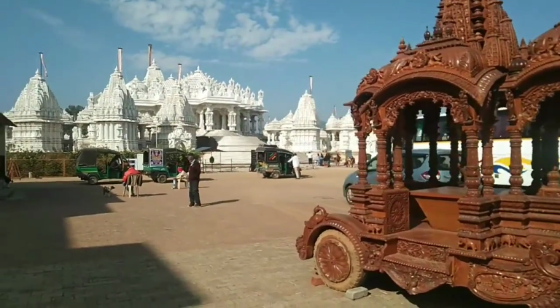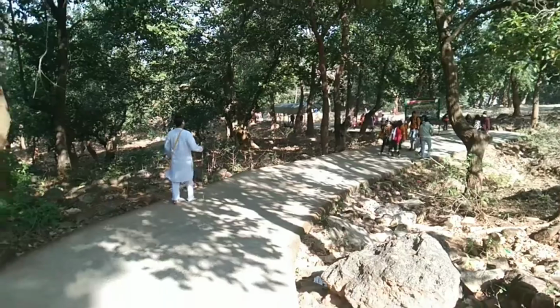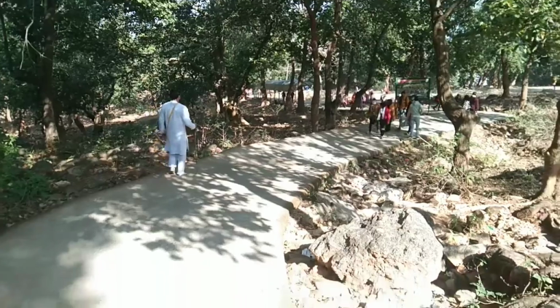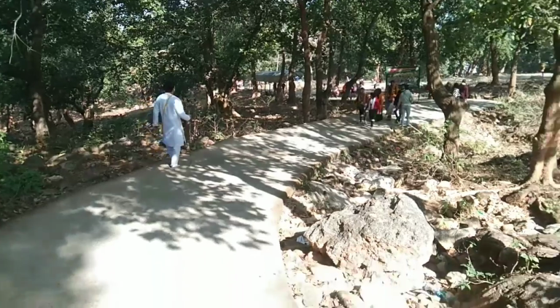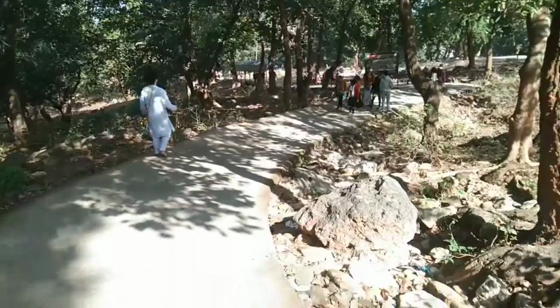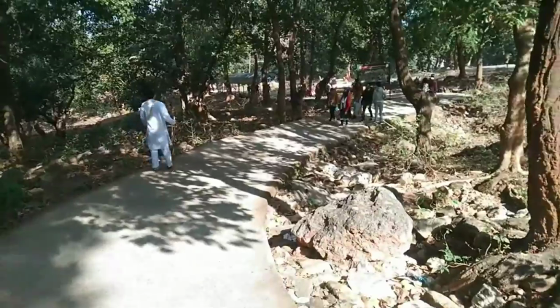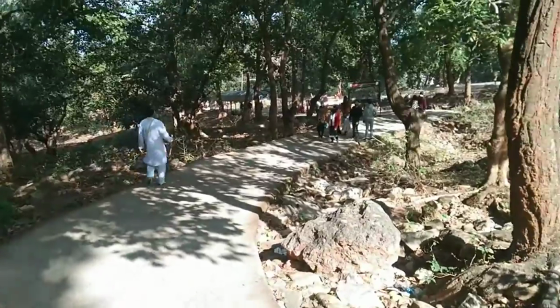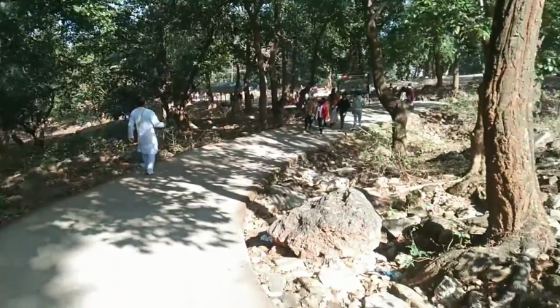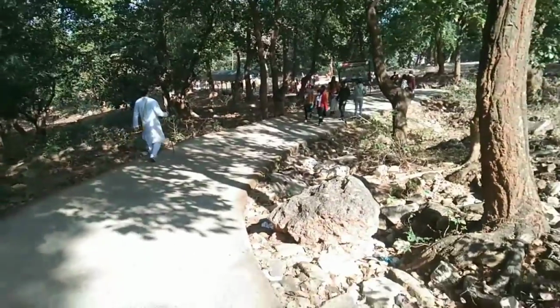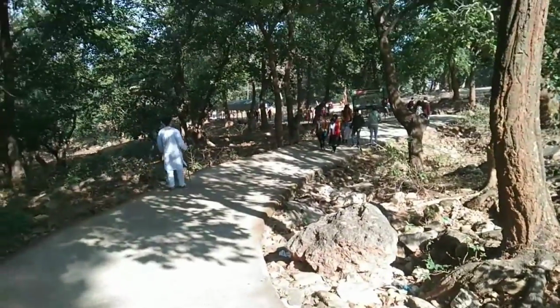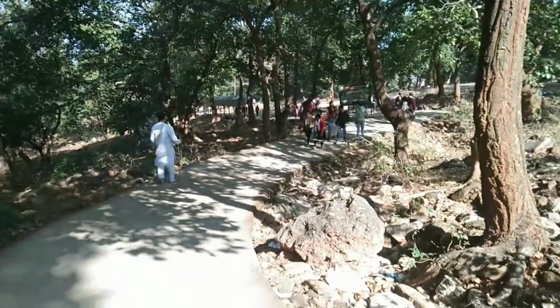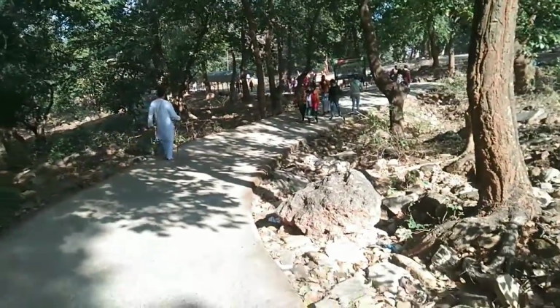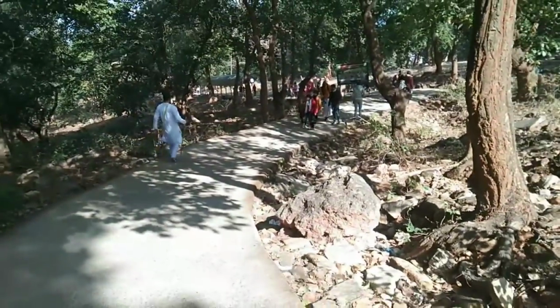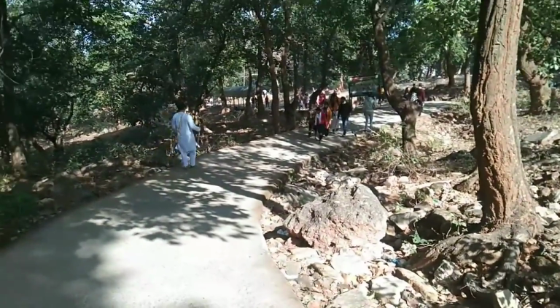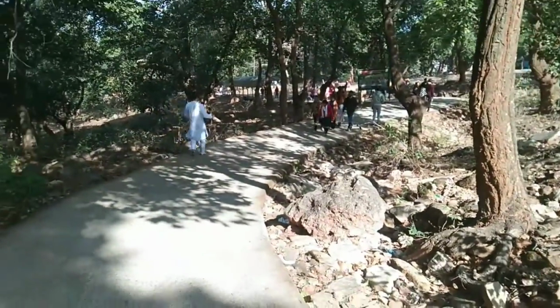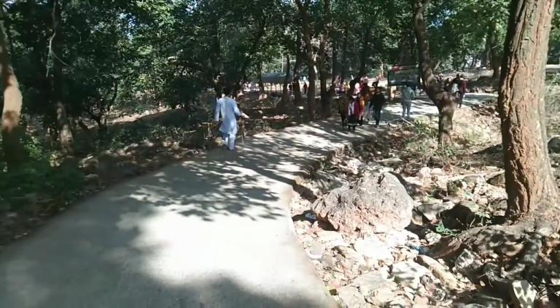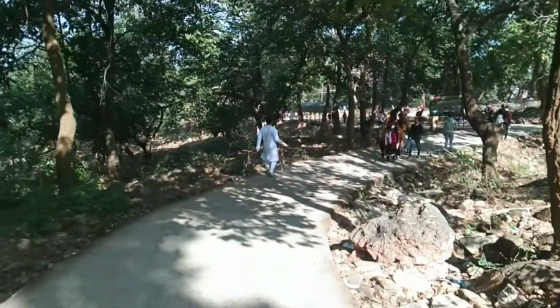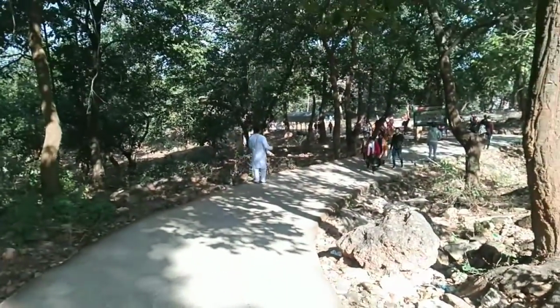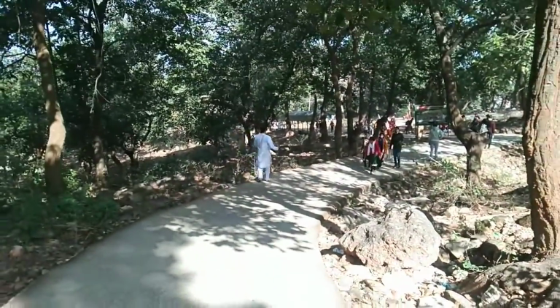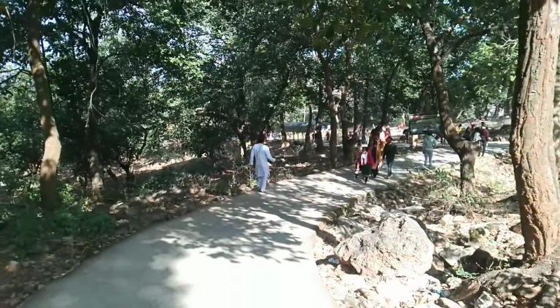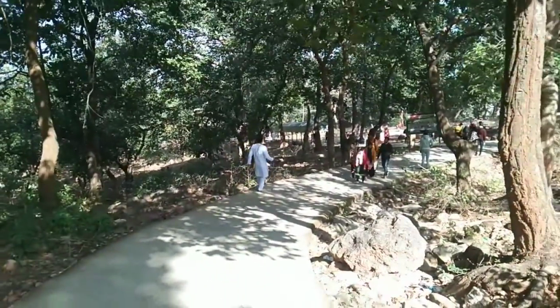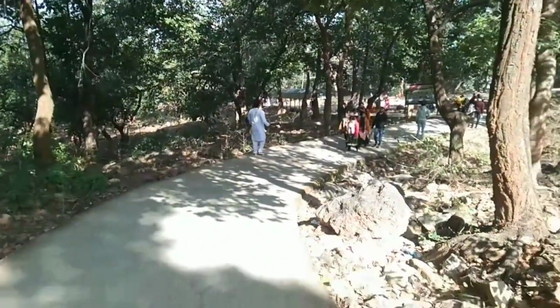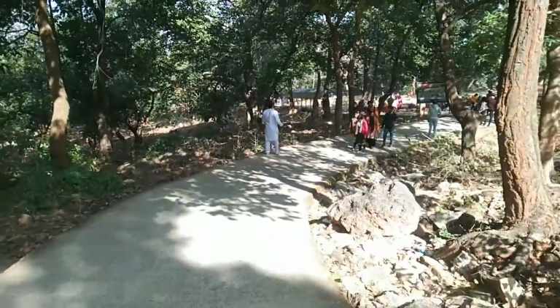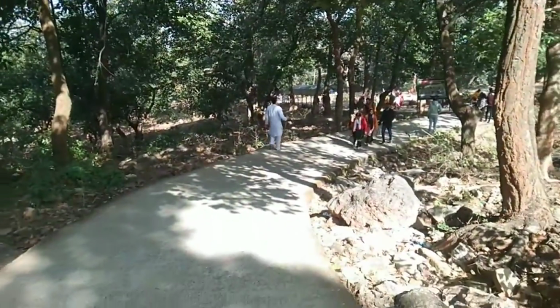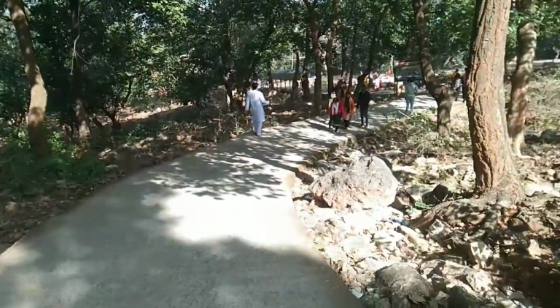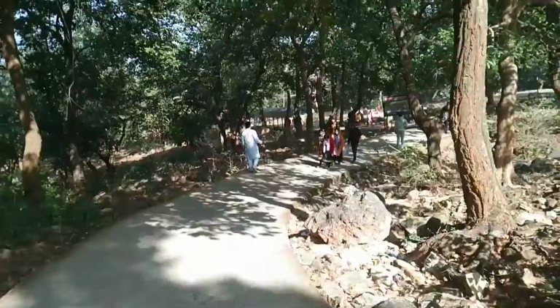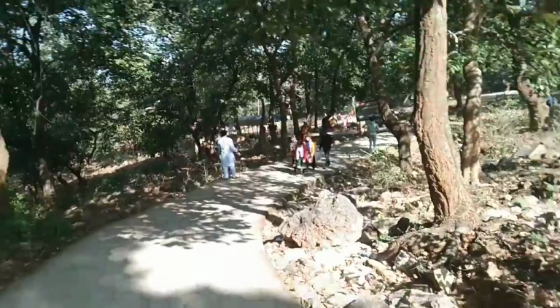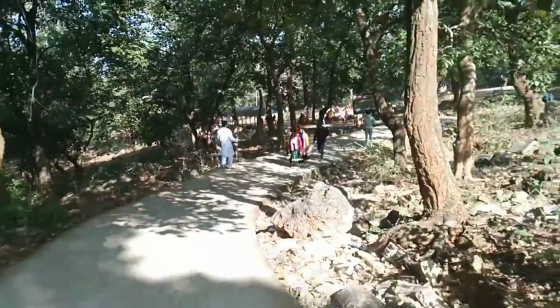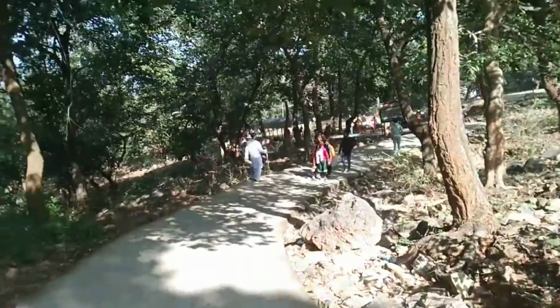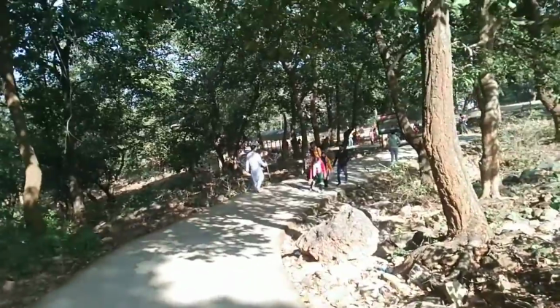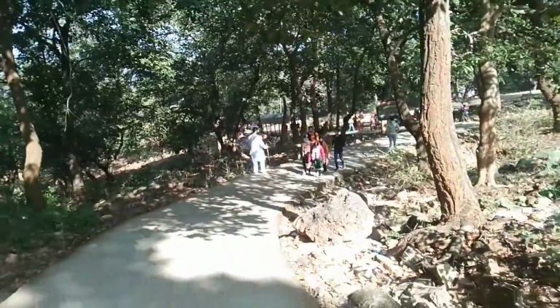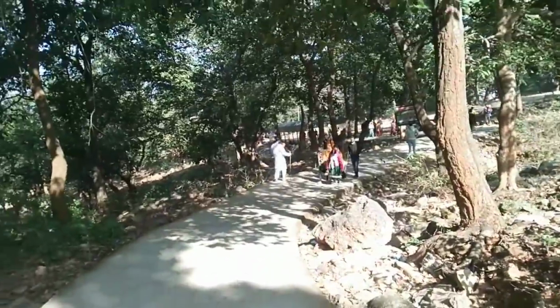This is the road to Parasnat temple. This road is really steep — it's really hard to climb.